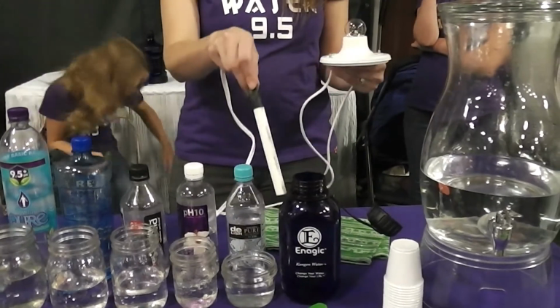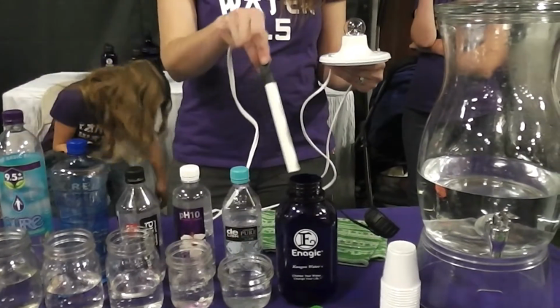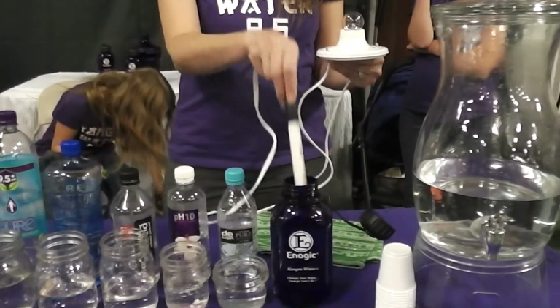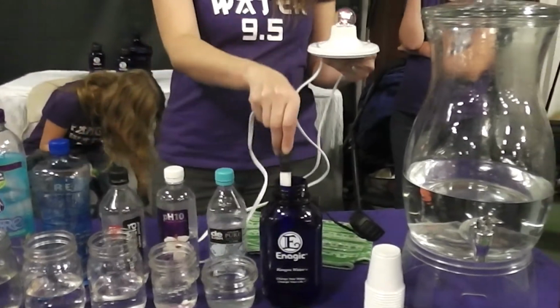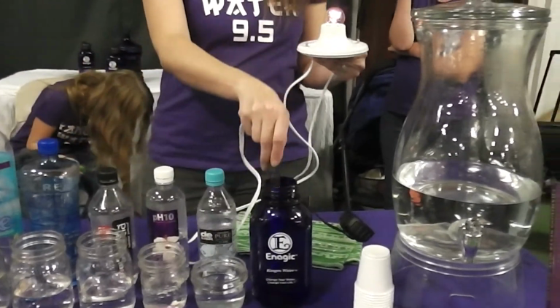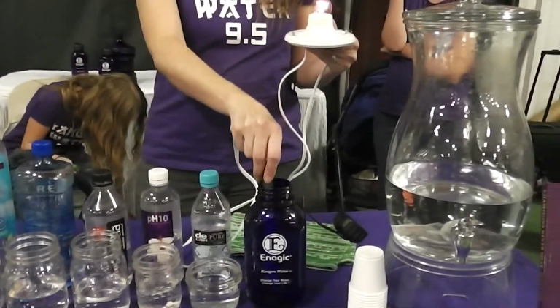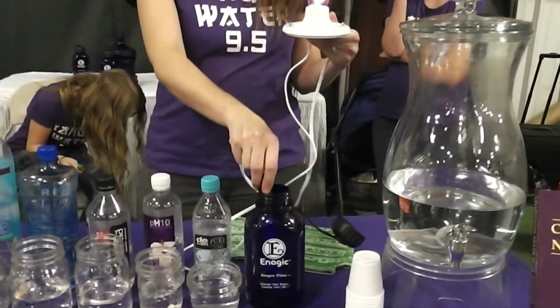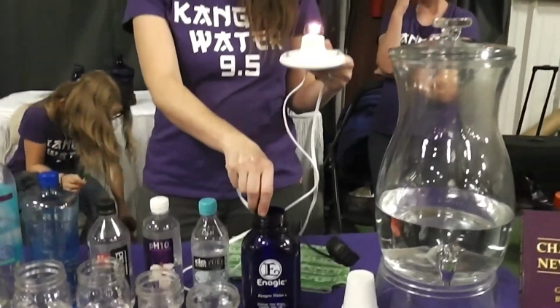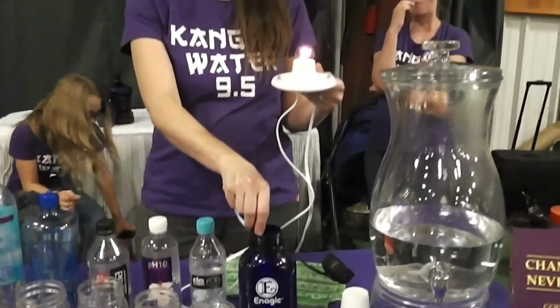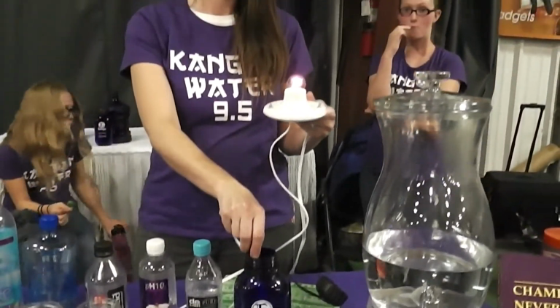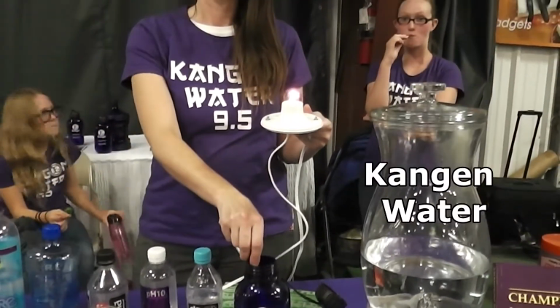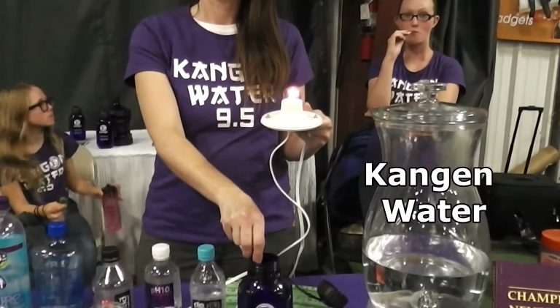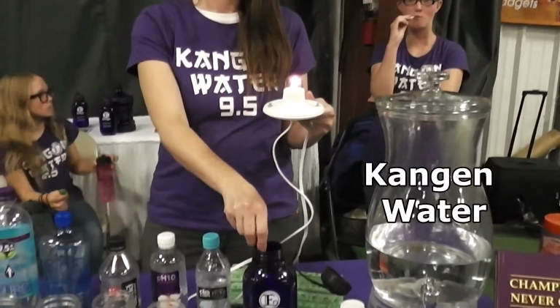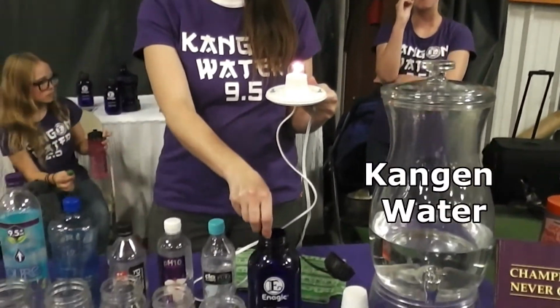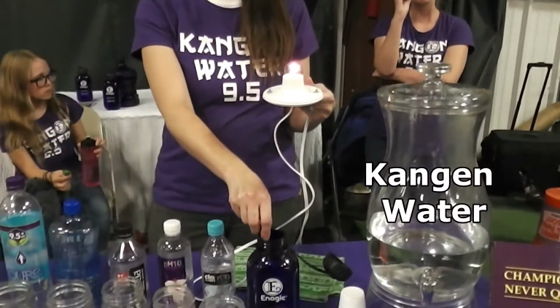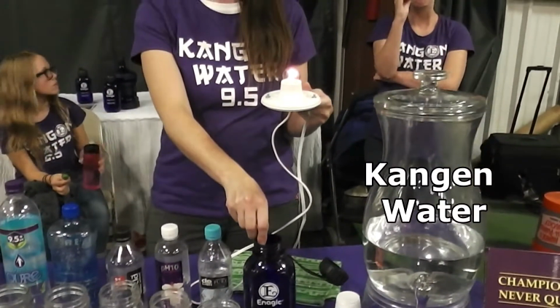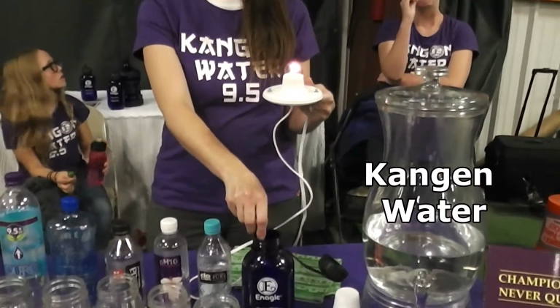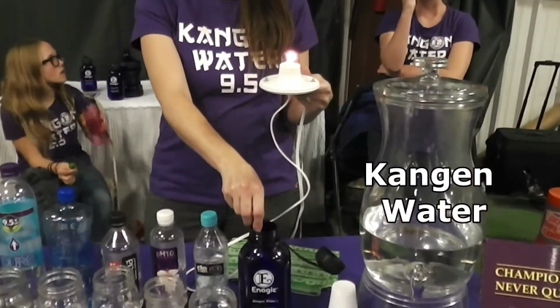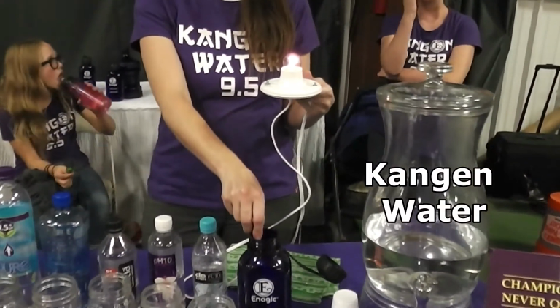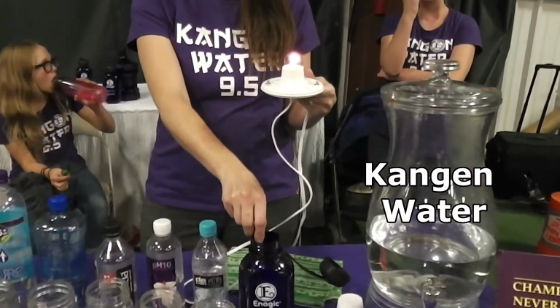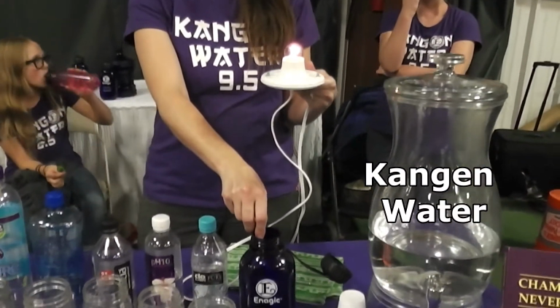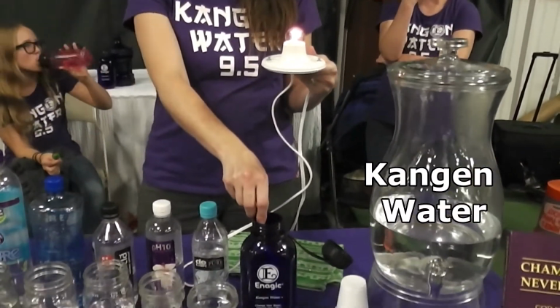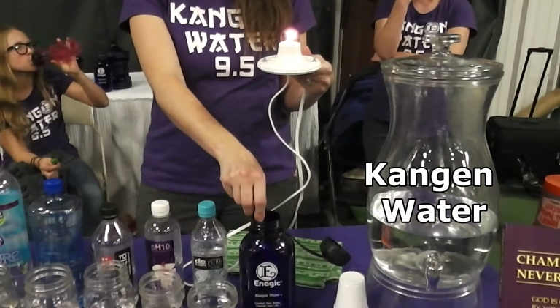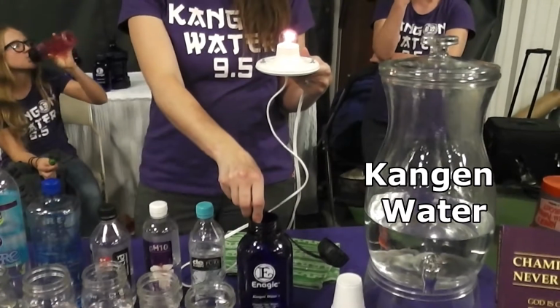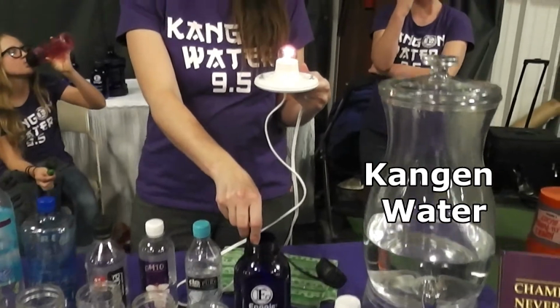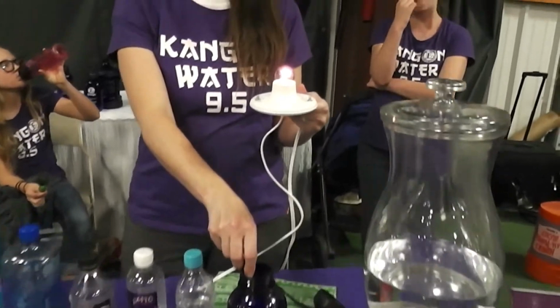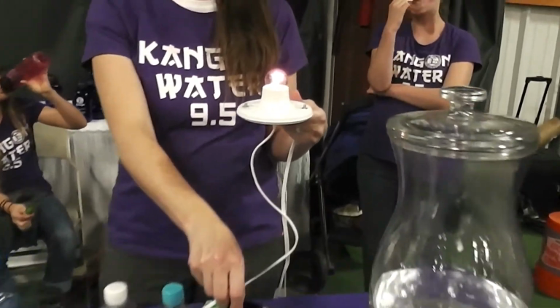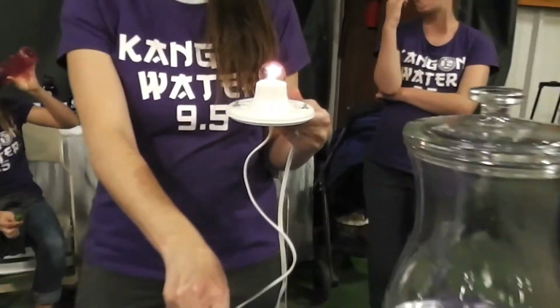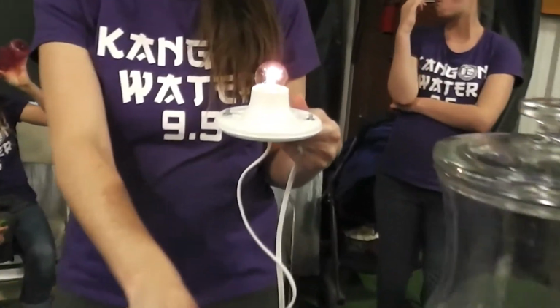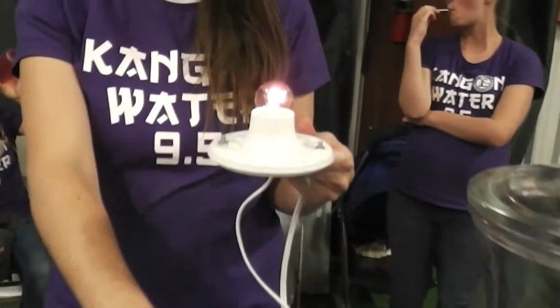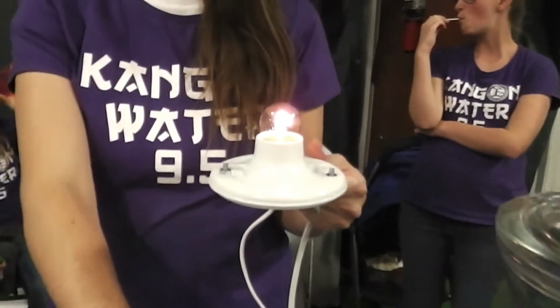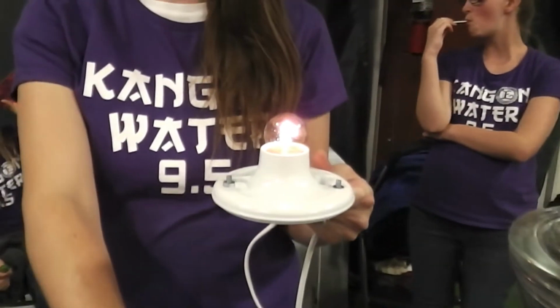The next one is Kangen Water. As you can see, it is lighting up the light bulb.